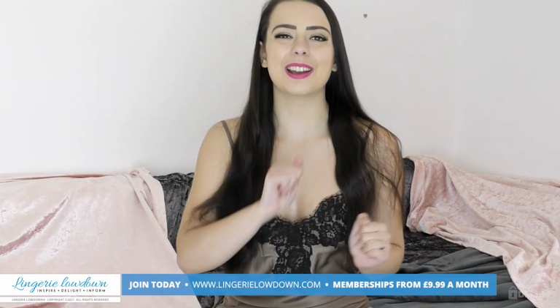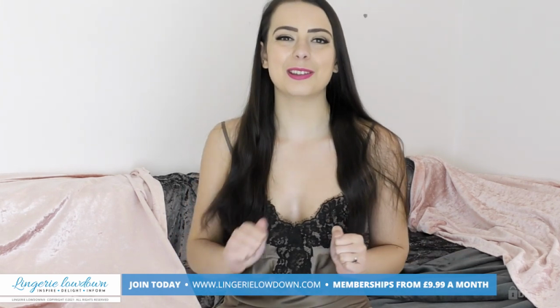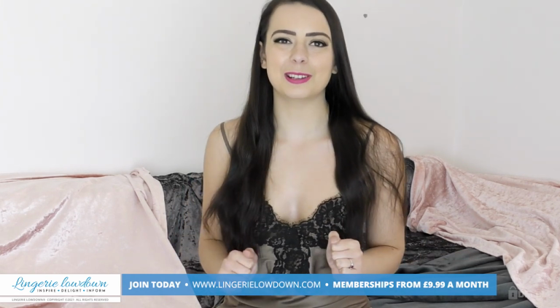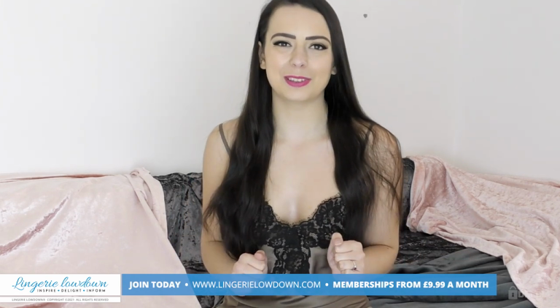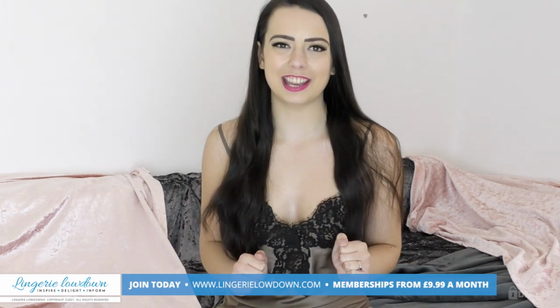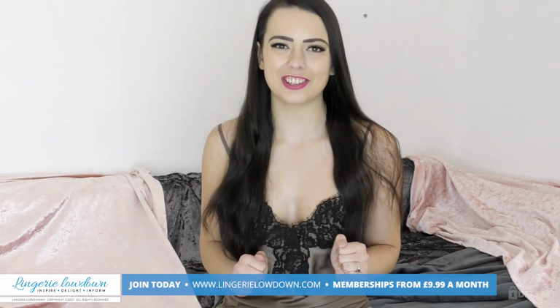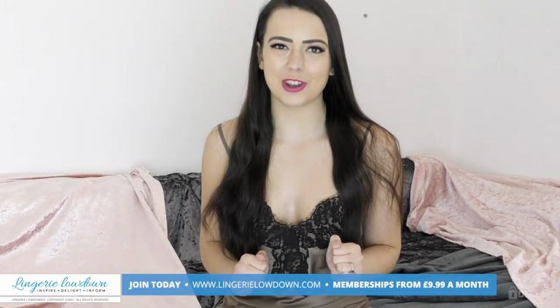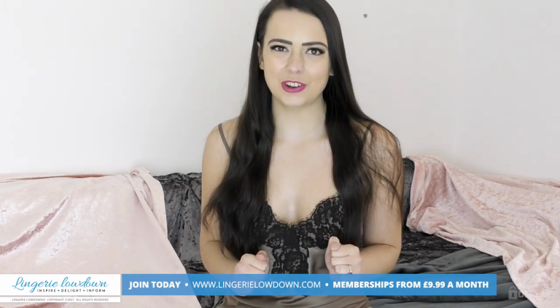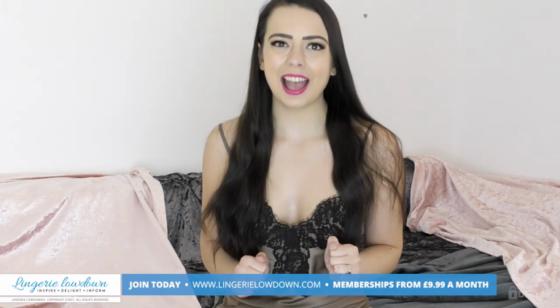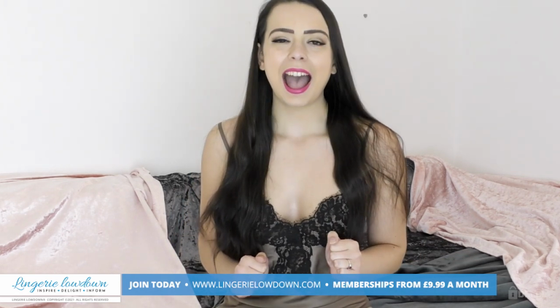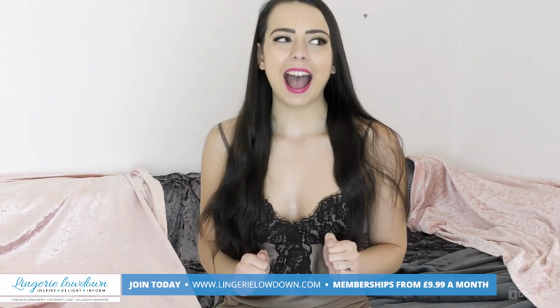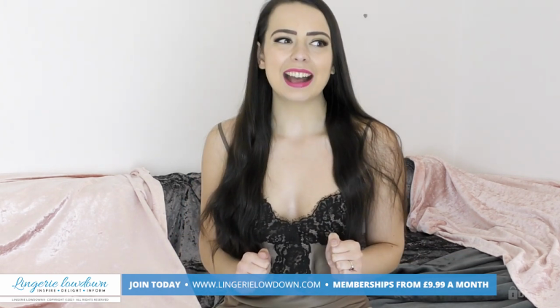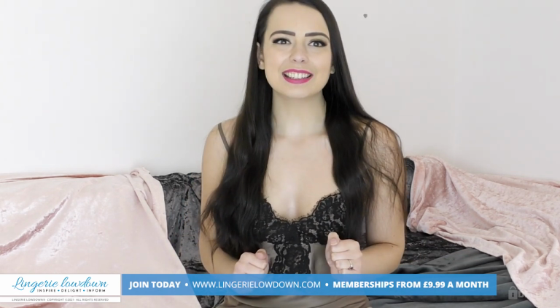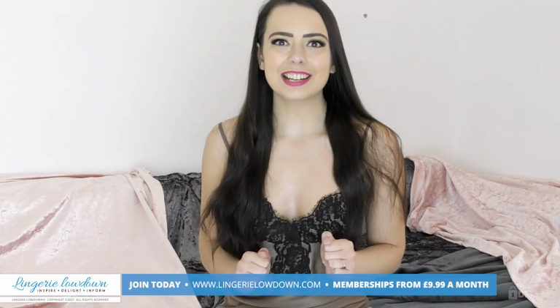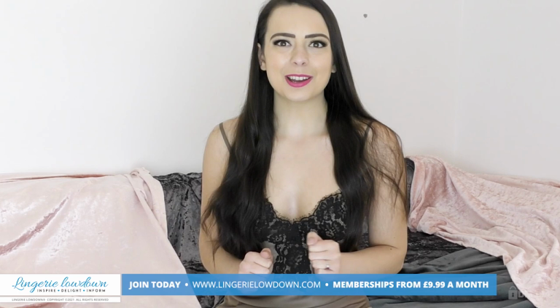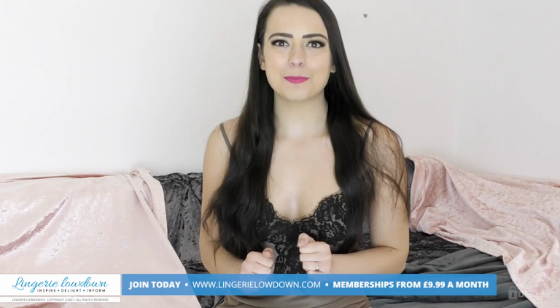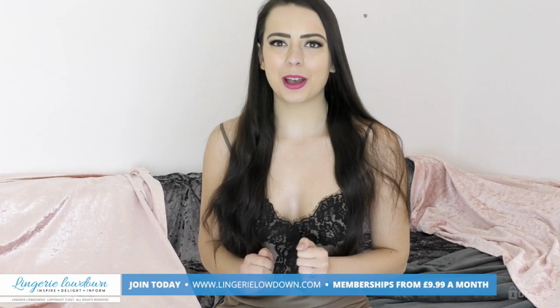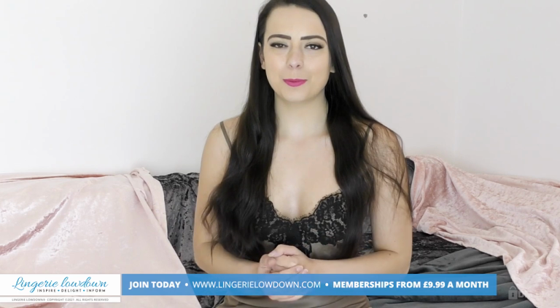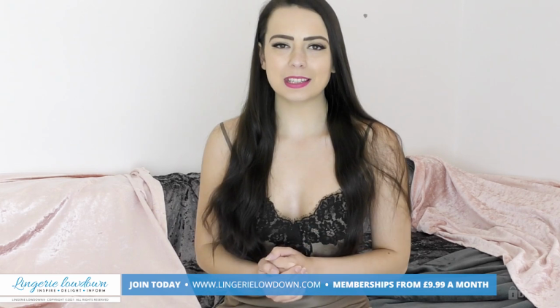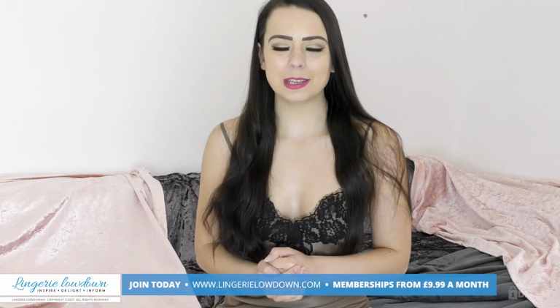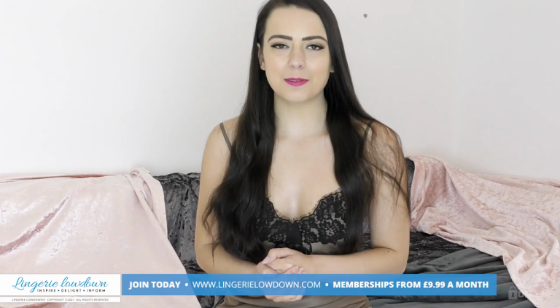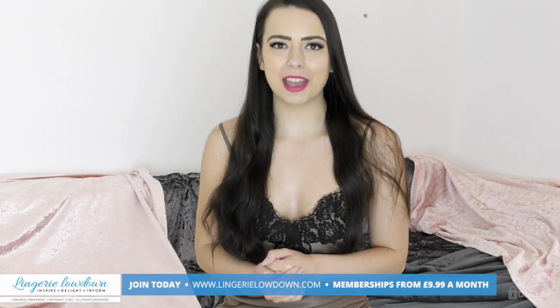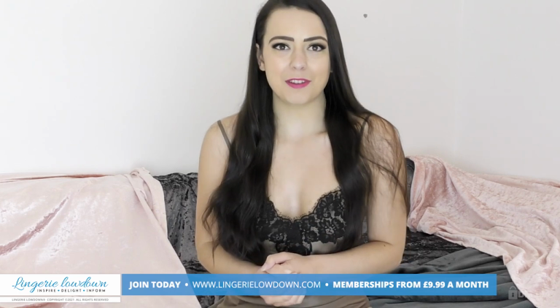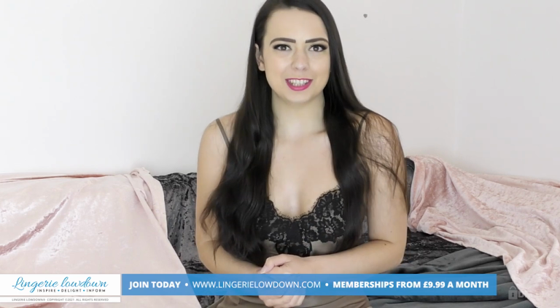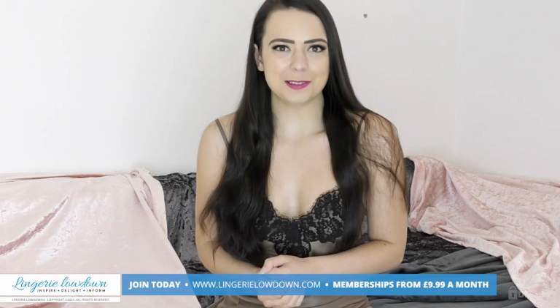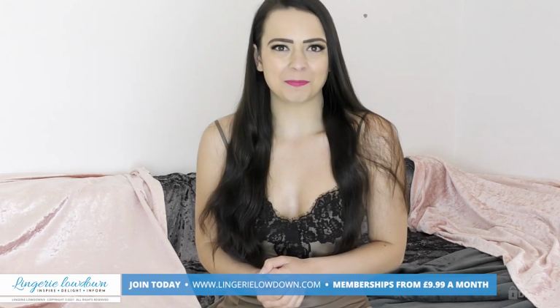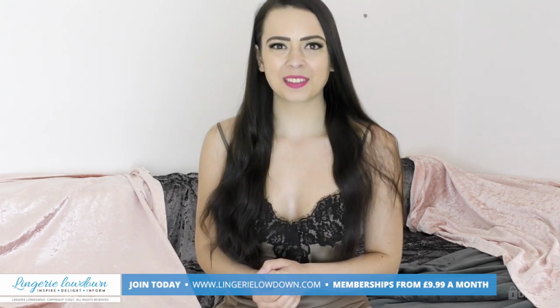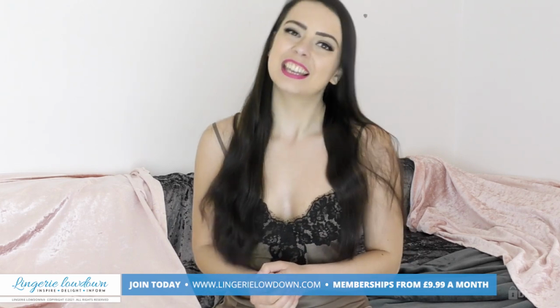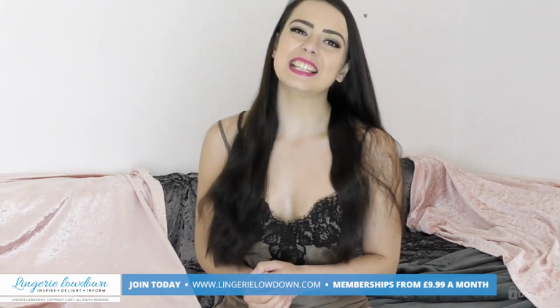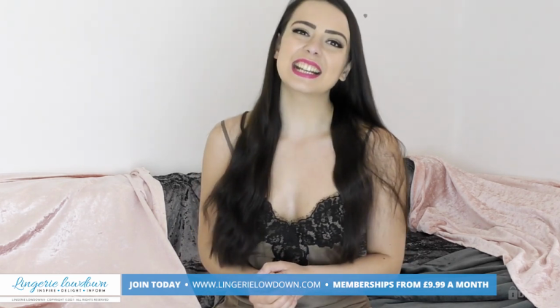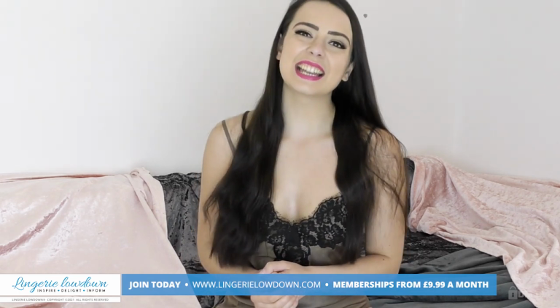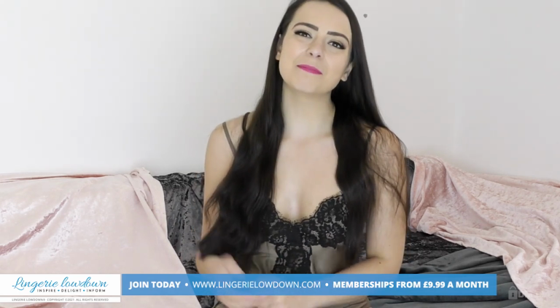Make sure you are subscribed to our YouTube channel and turn those notifications on. I hope I will be seeing you over there very soon — see you next time!